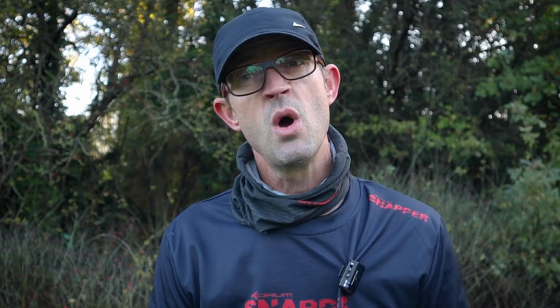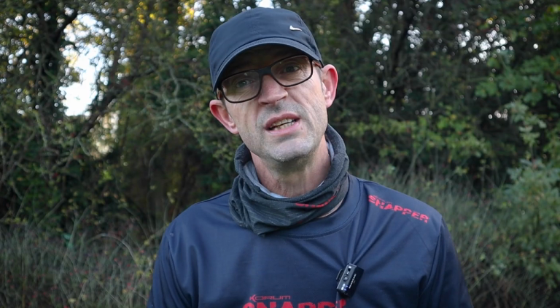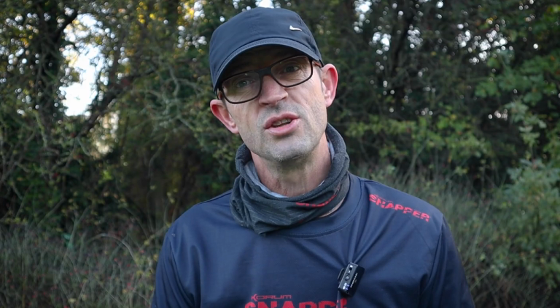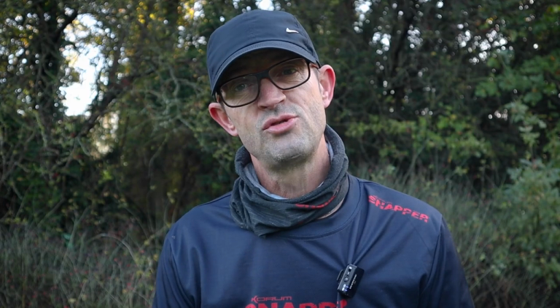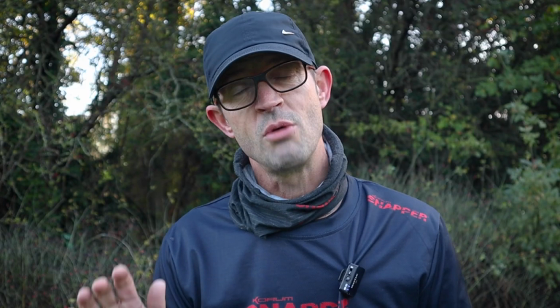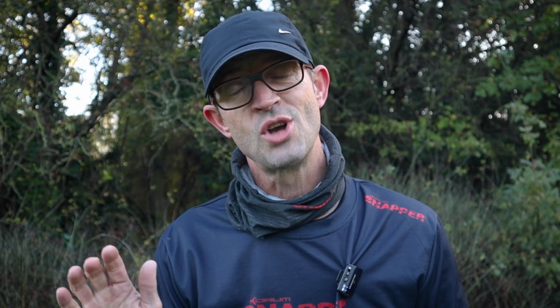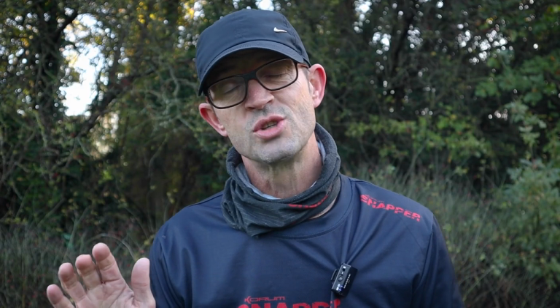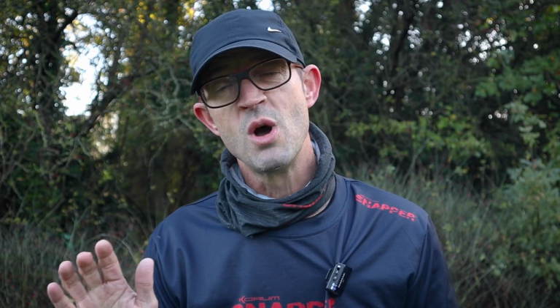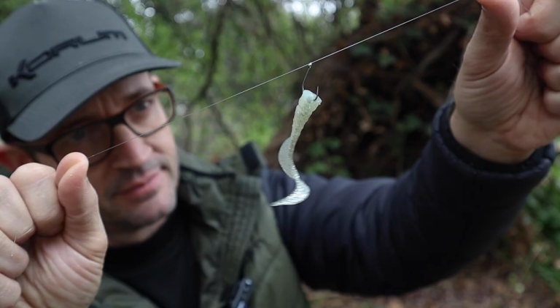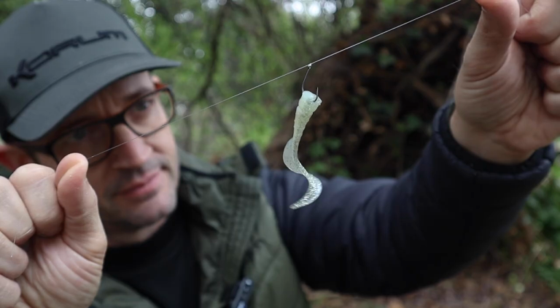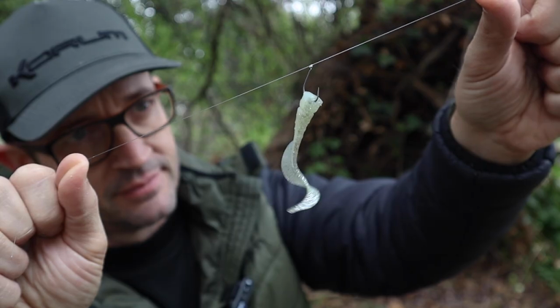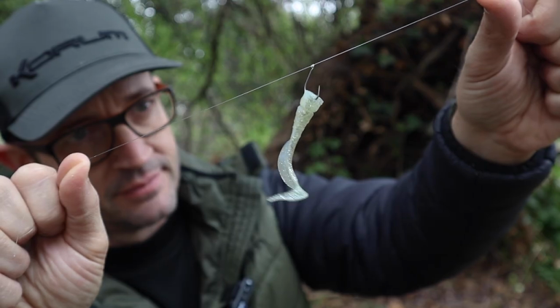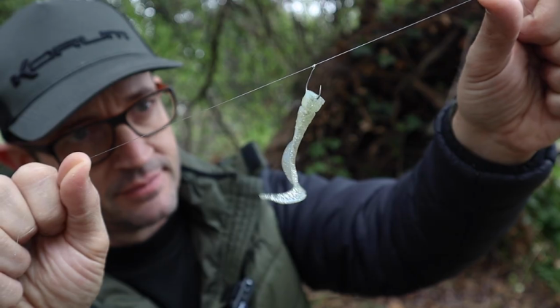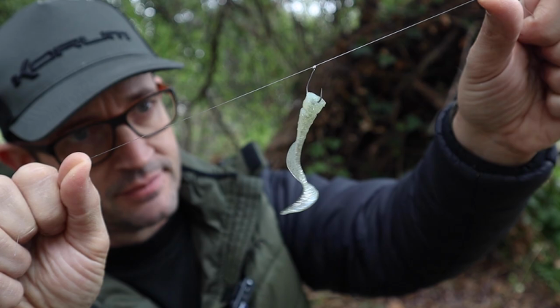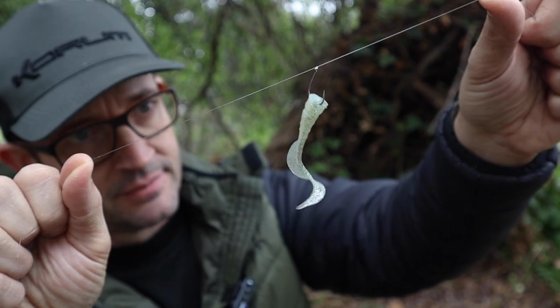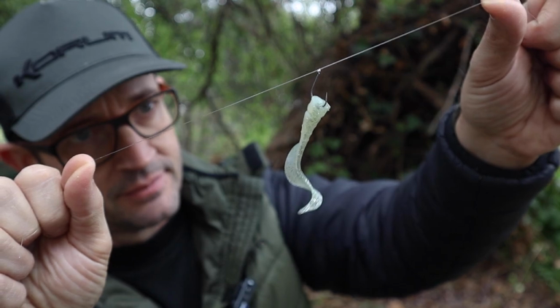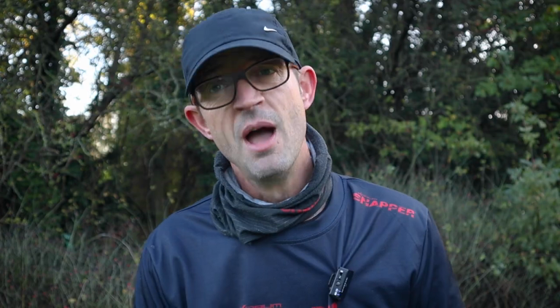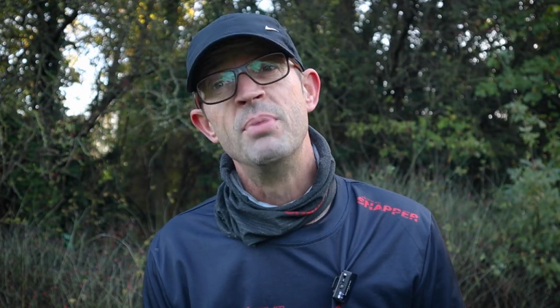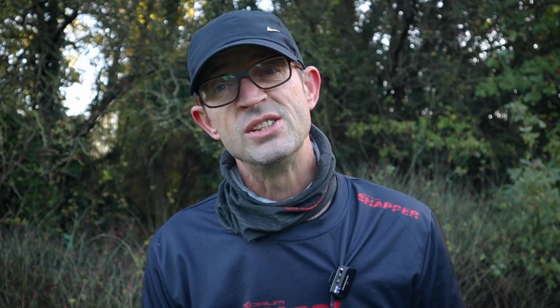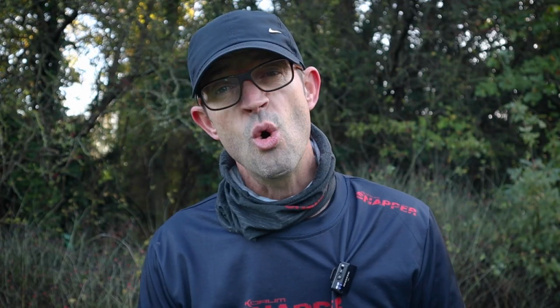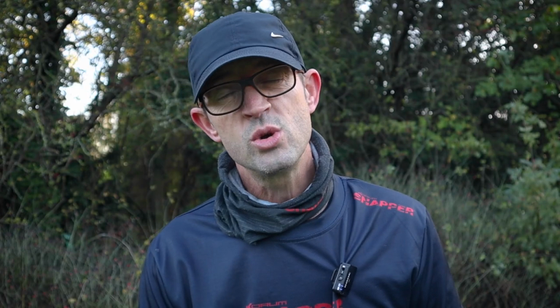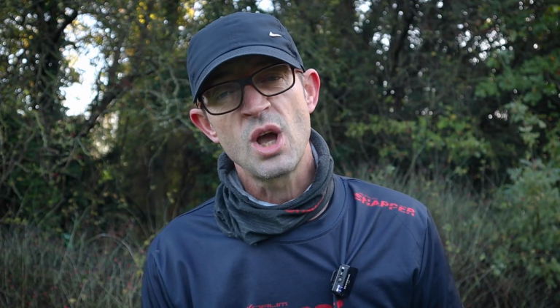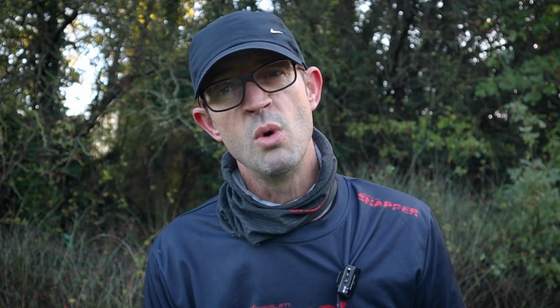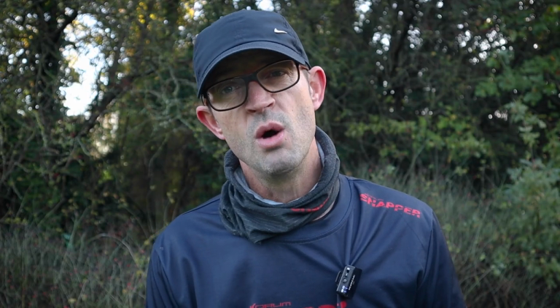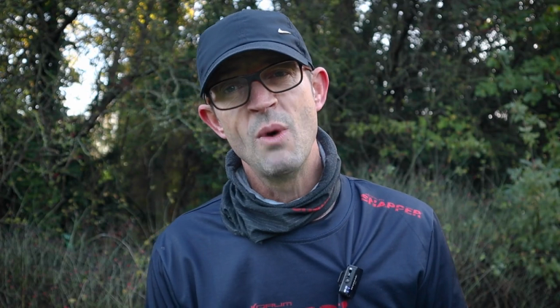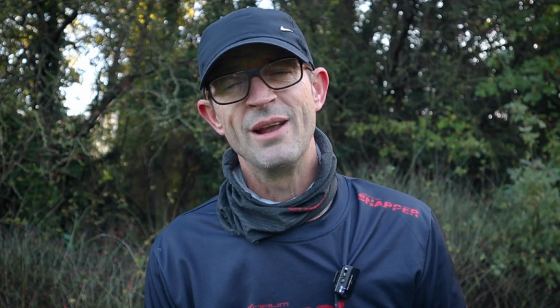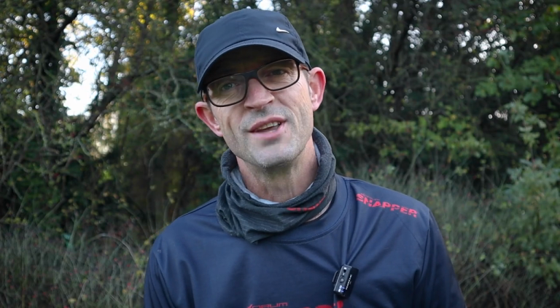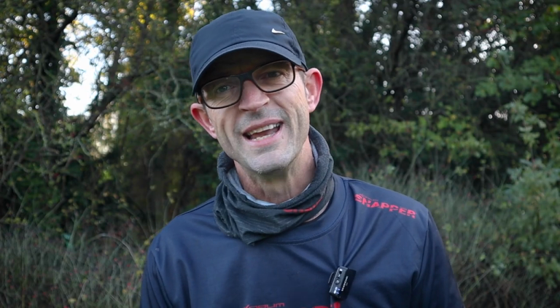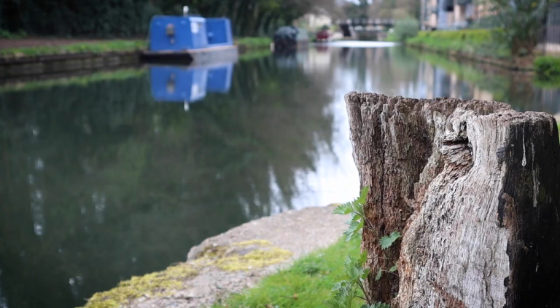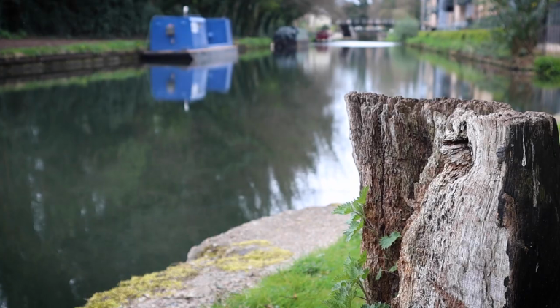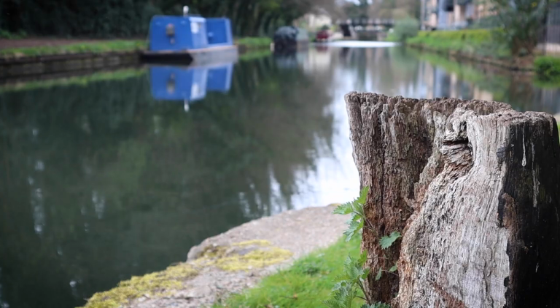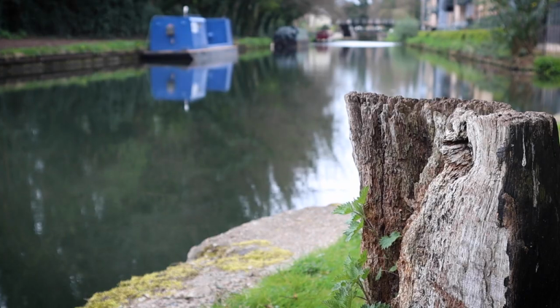Squirrelies on the drop shot has worked really well on the river, but it's also worked well on the canal as well.